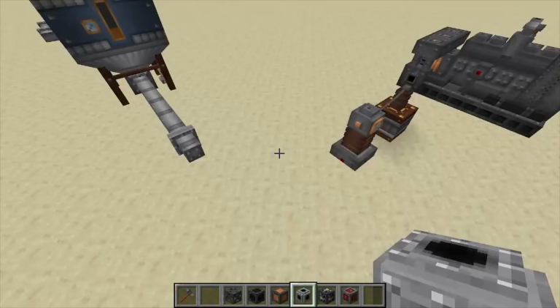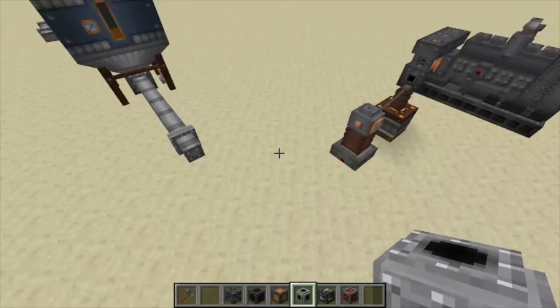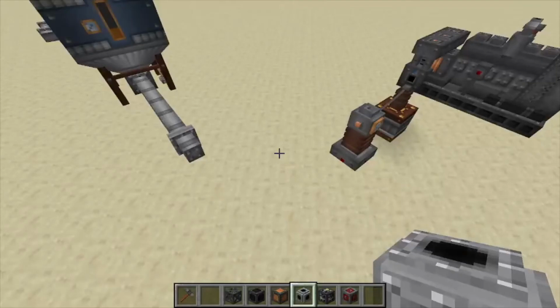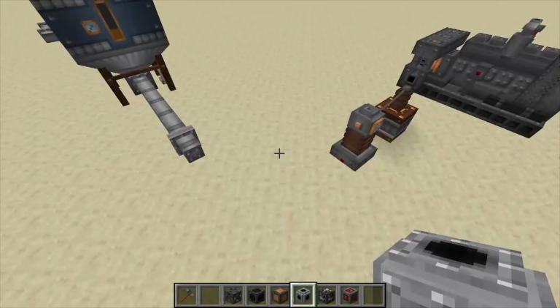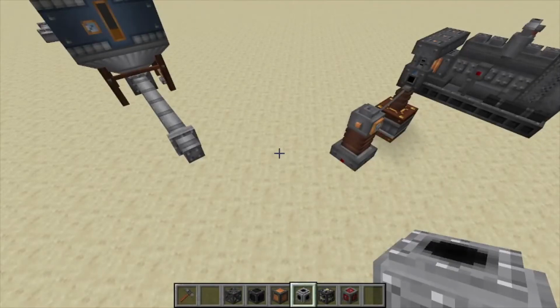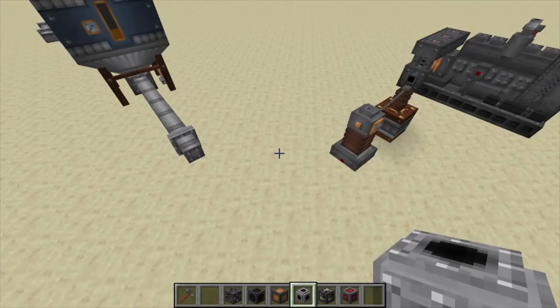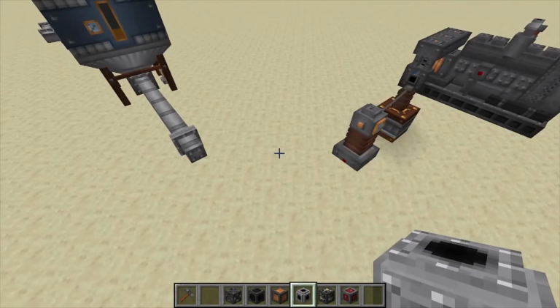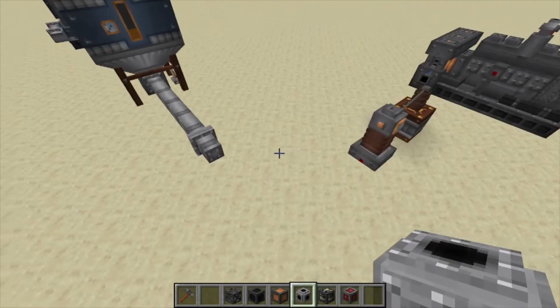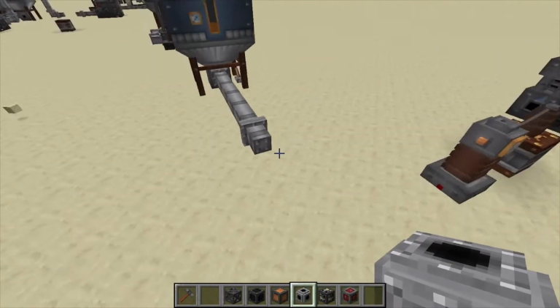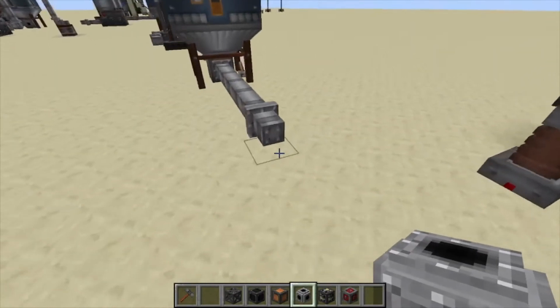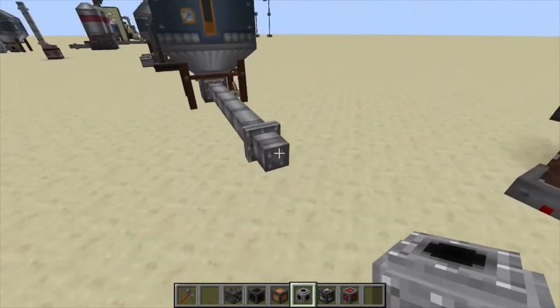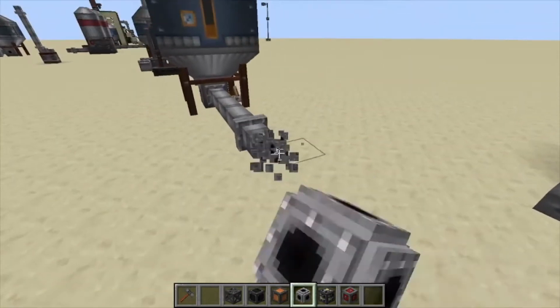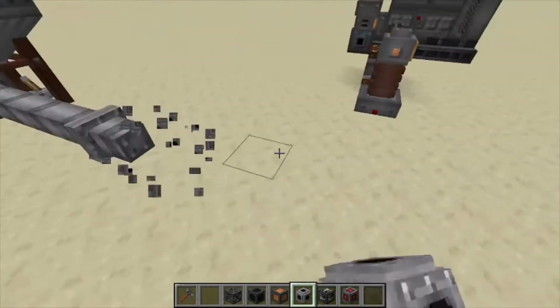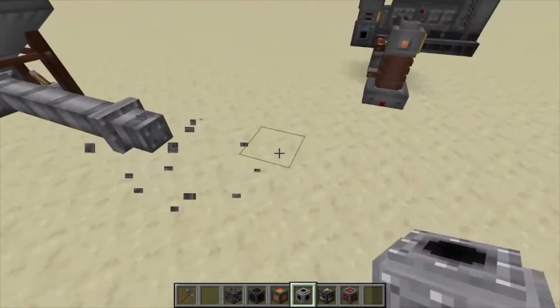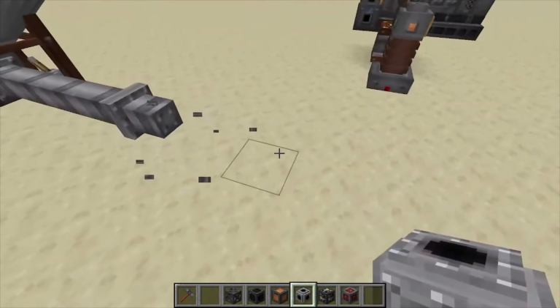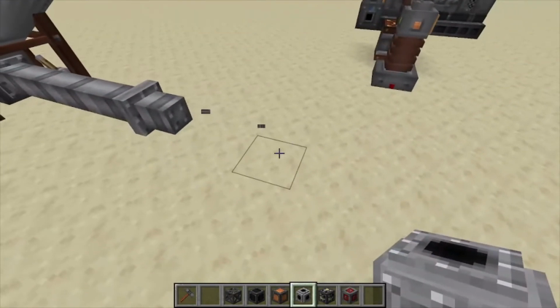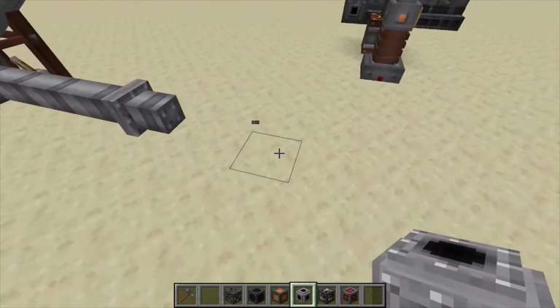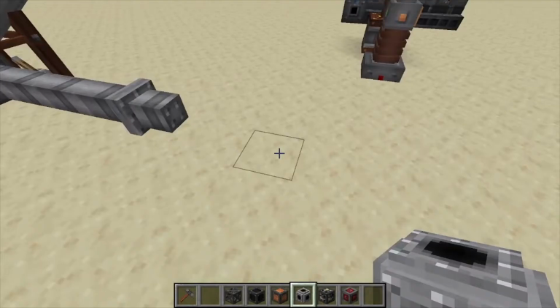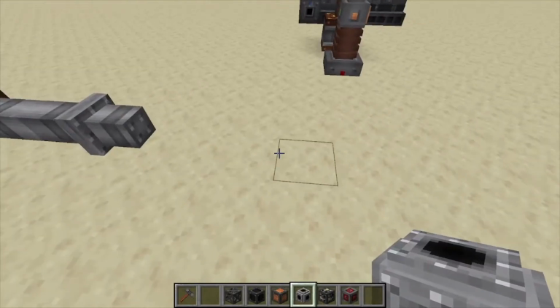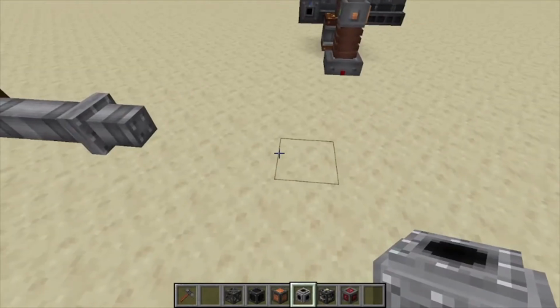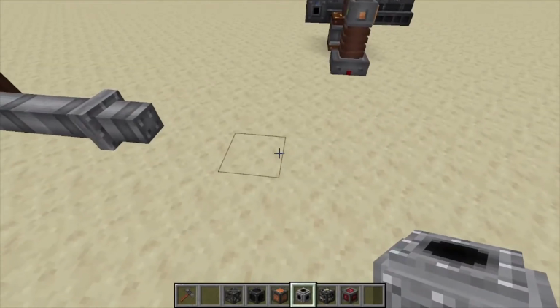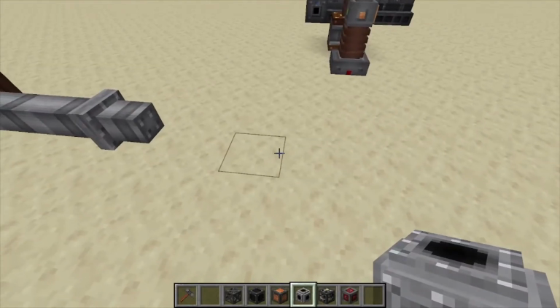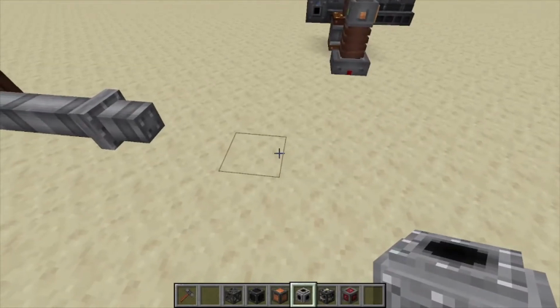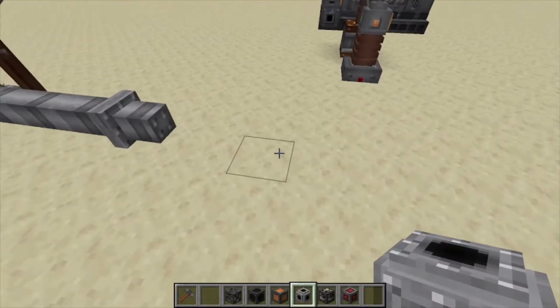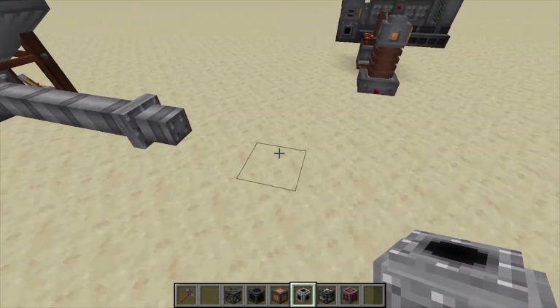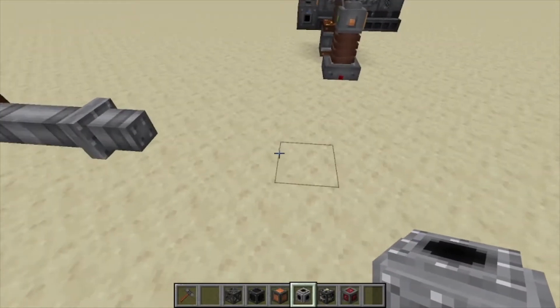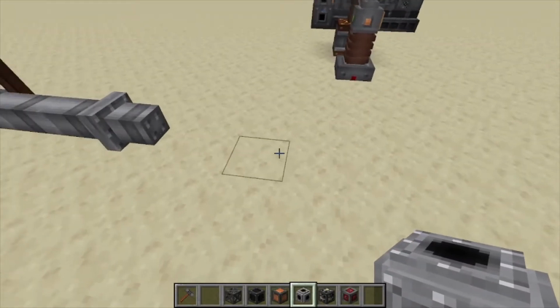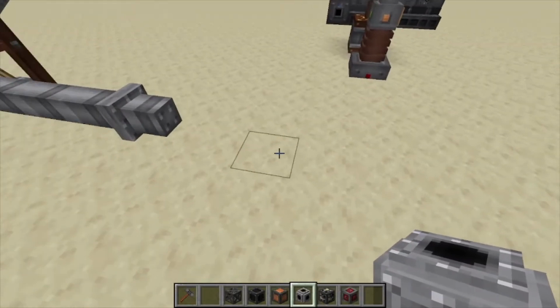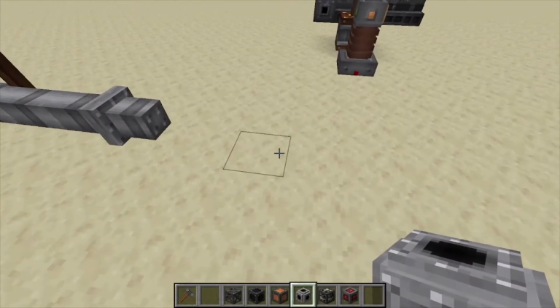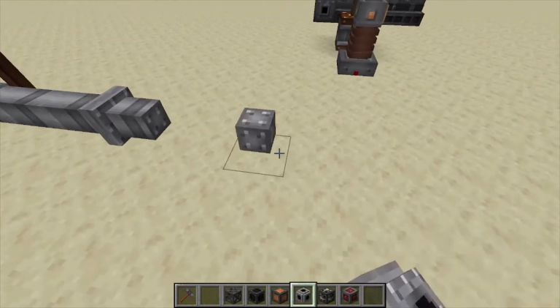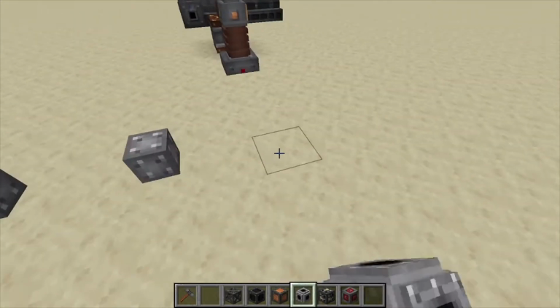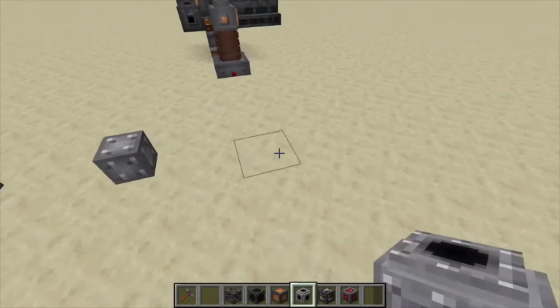Hey, Minecraft Mentor here, and today we're going over the biodiesel engine from Immersive Engineering and how to build this one.